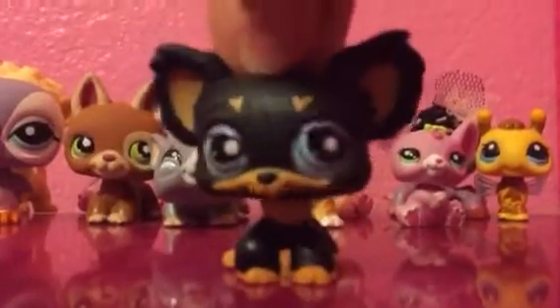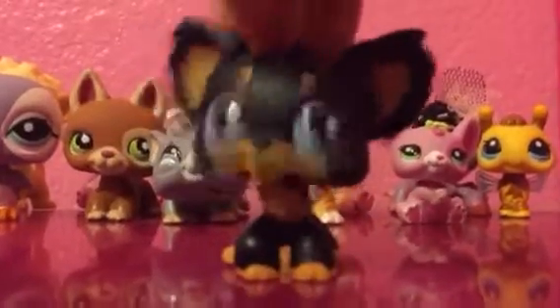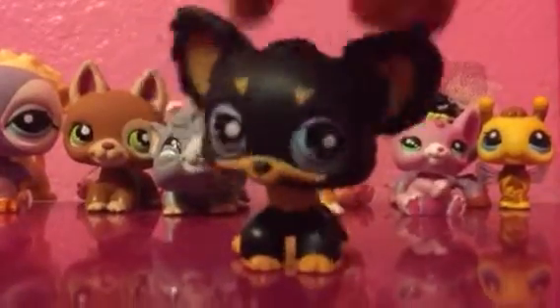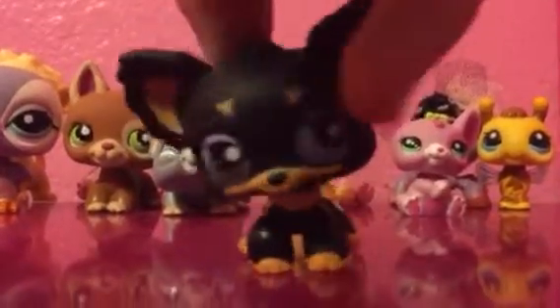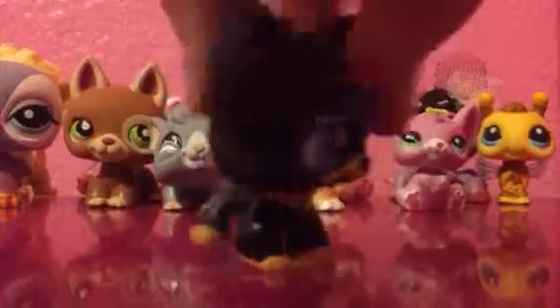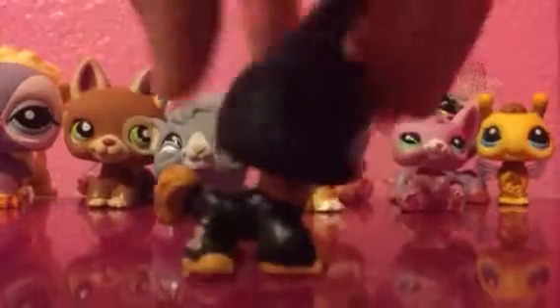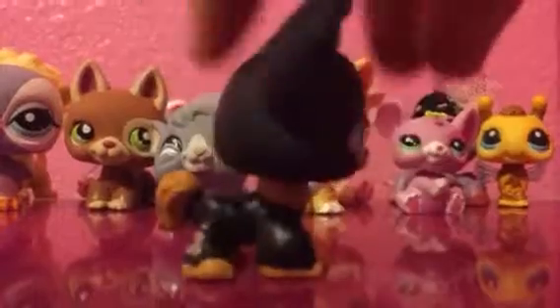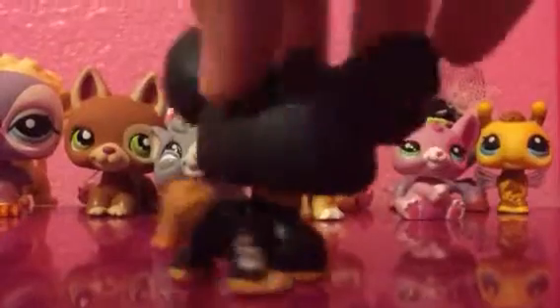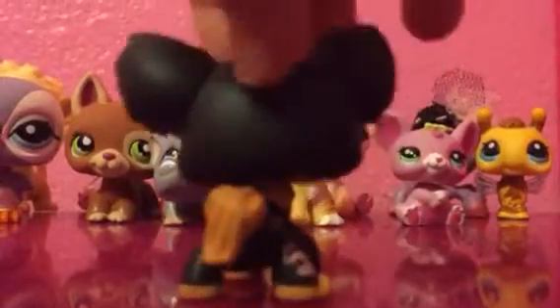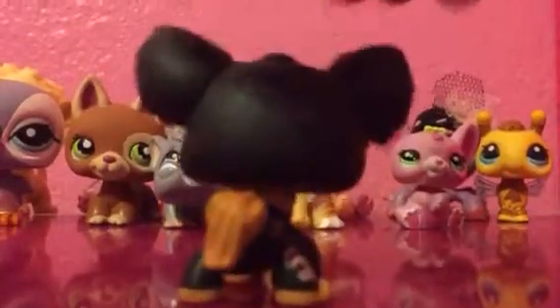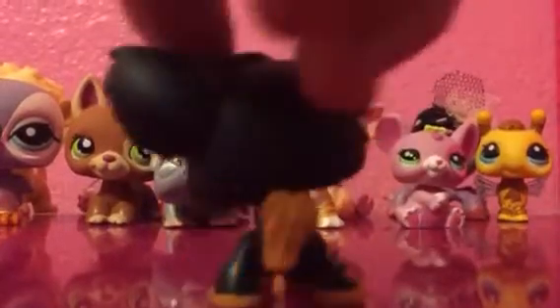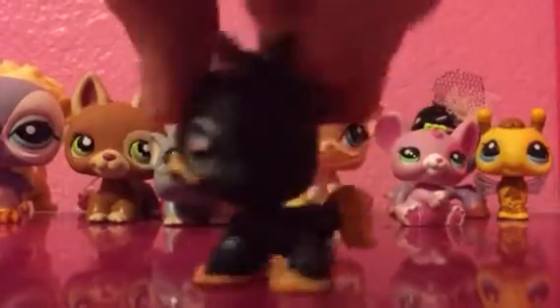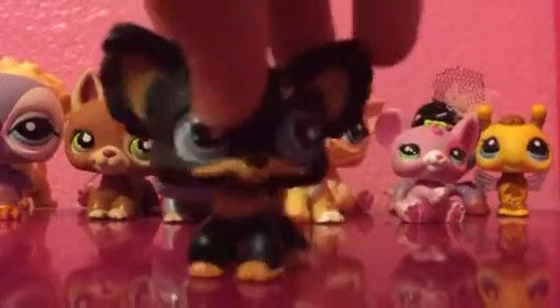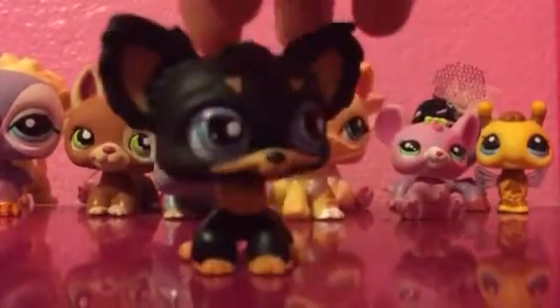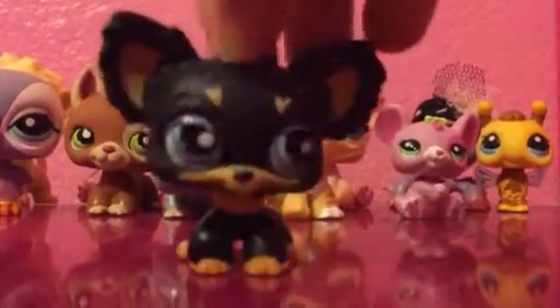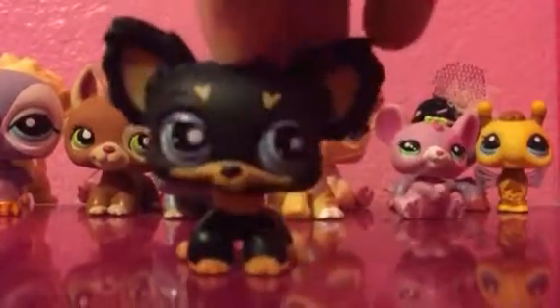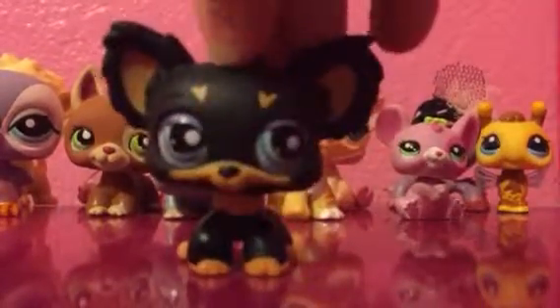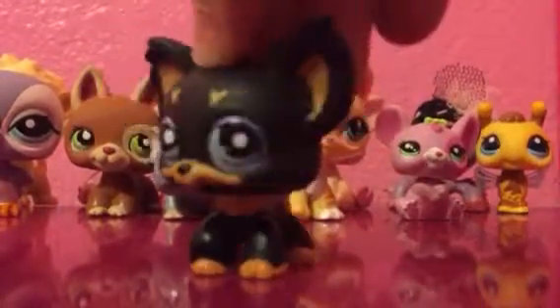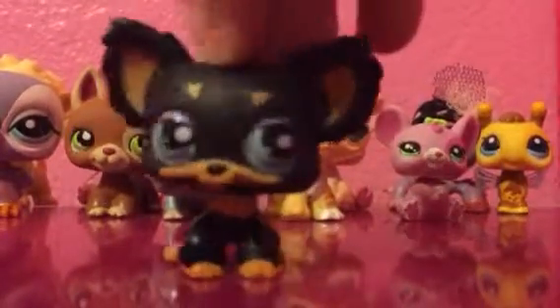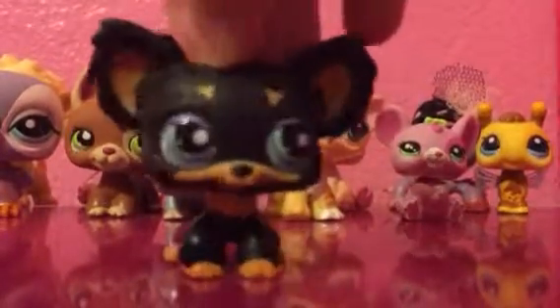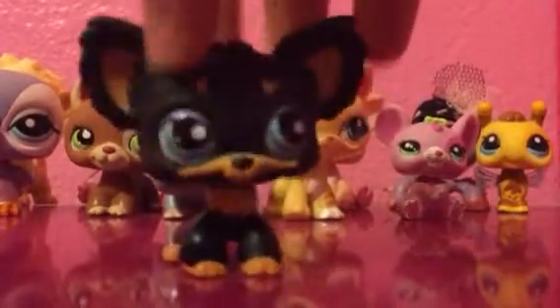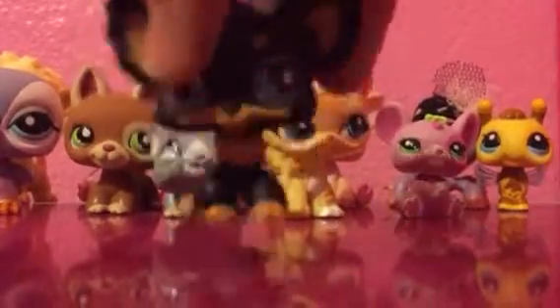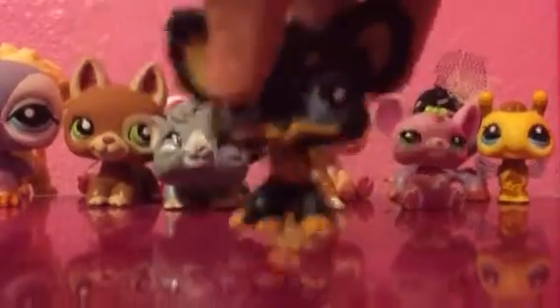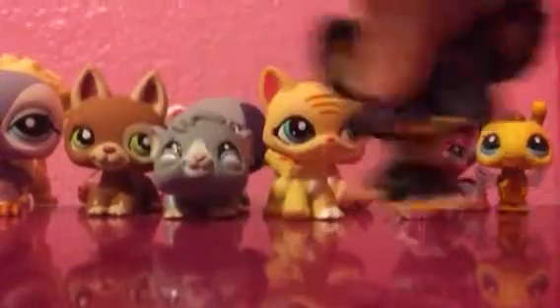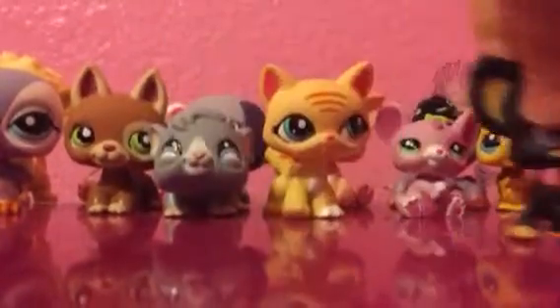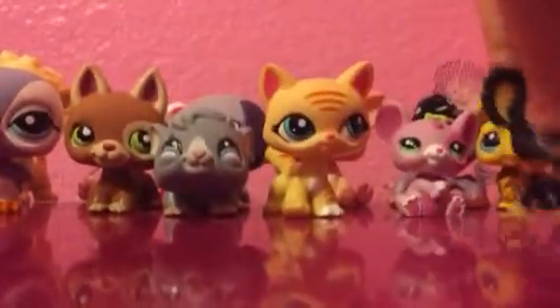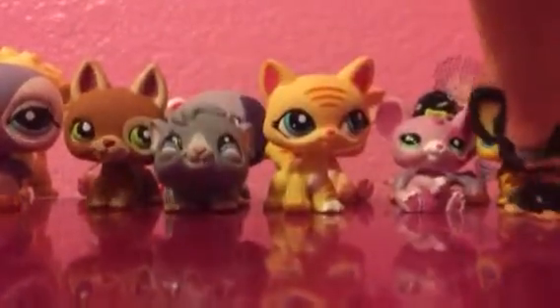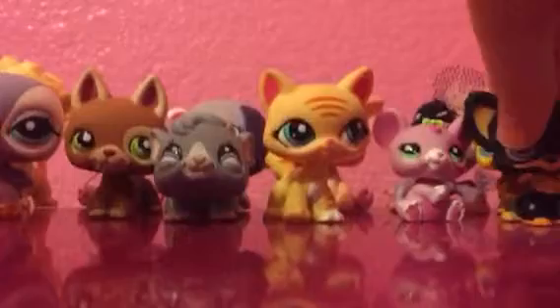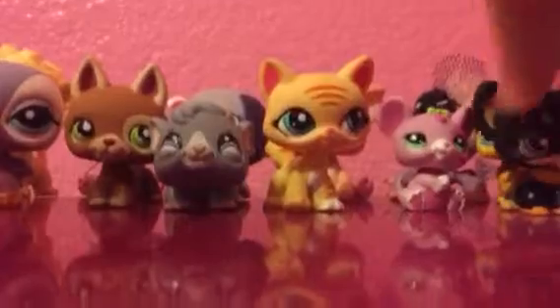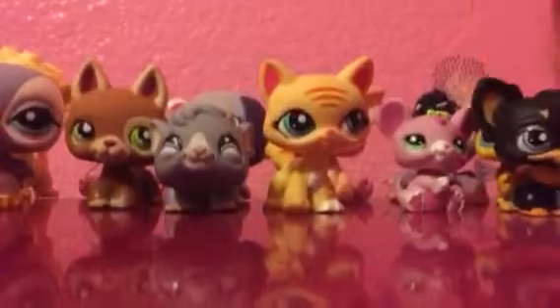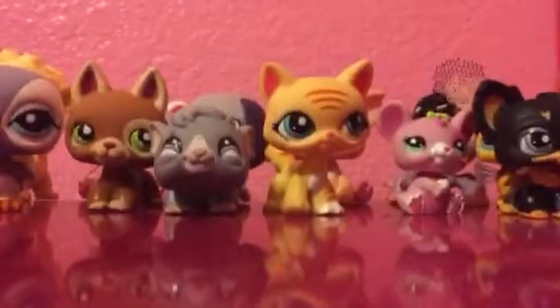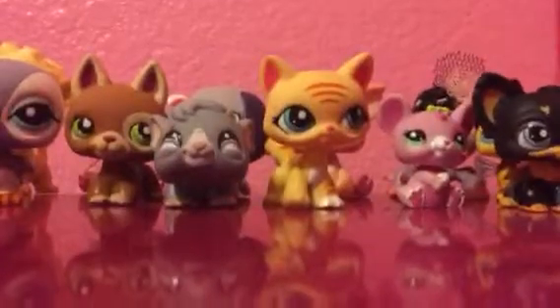Then there's this Chihuahua. I like her too.